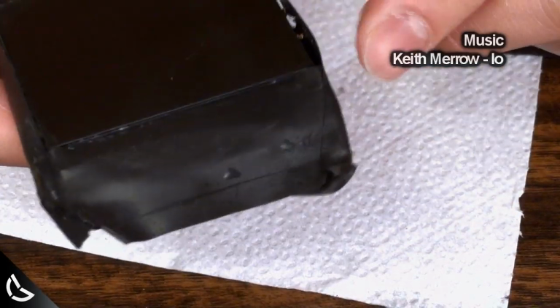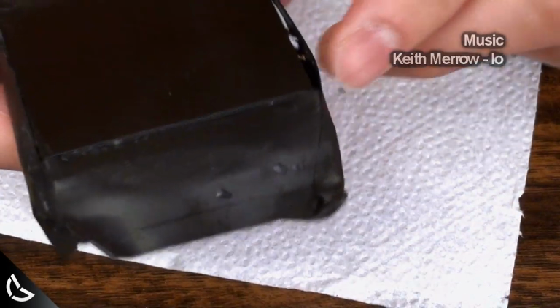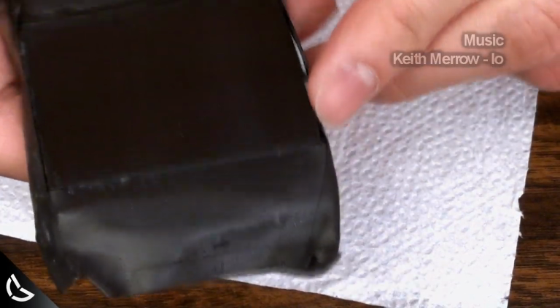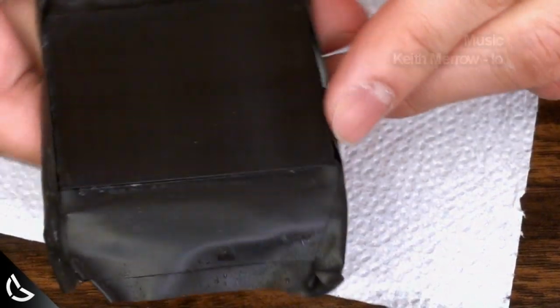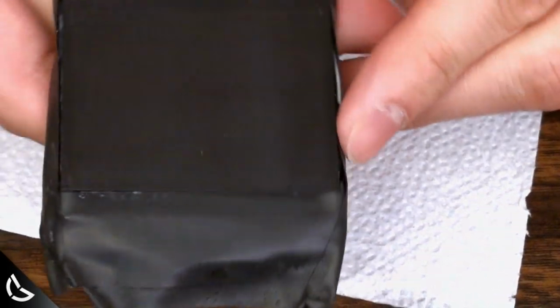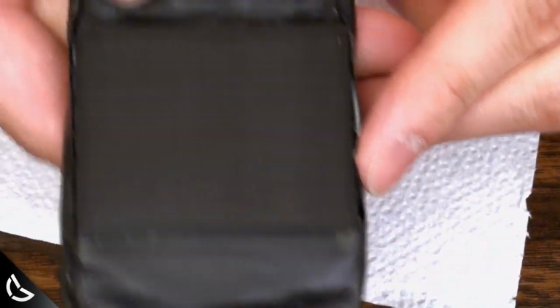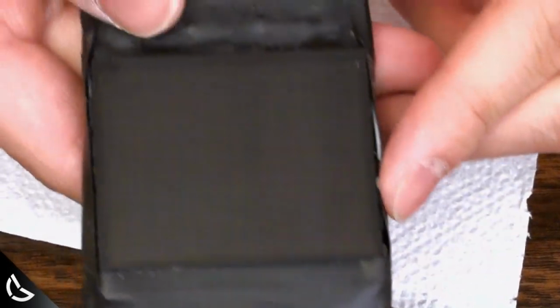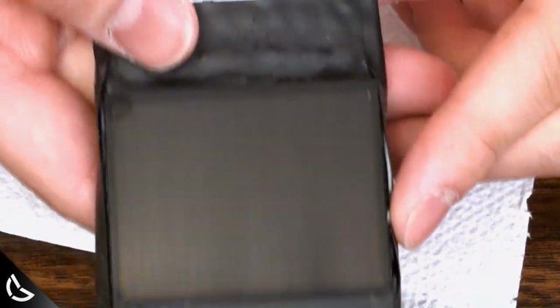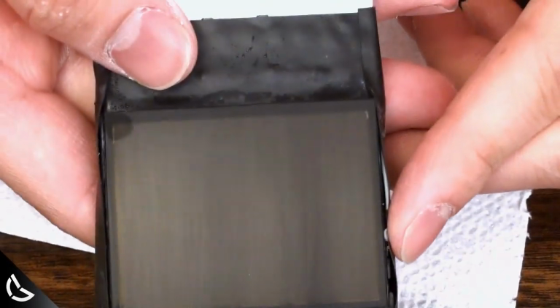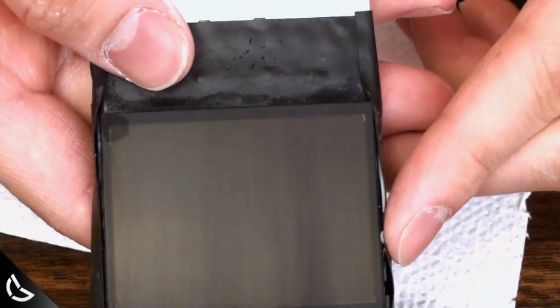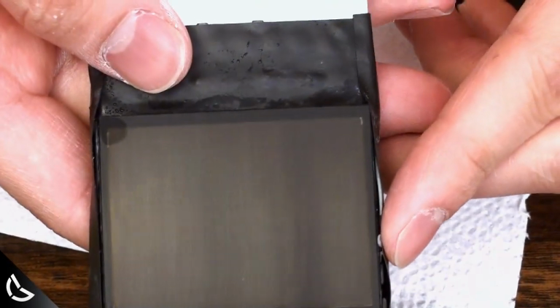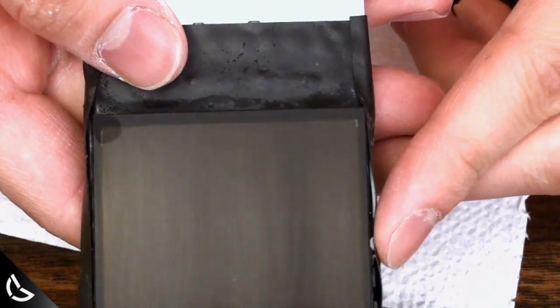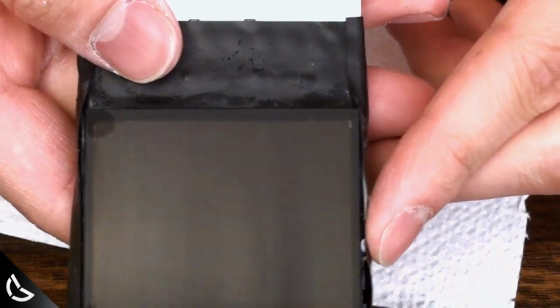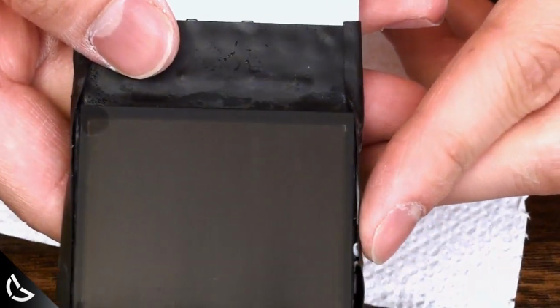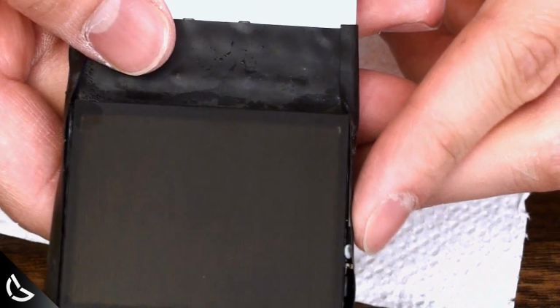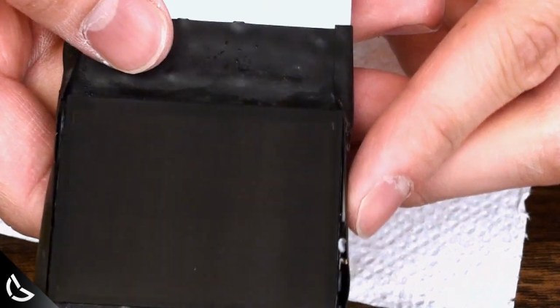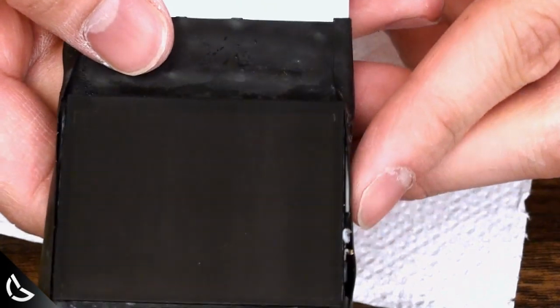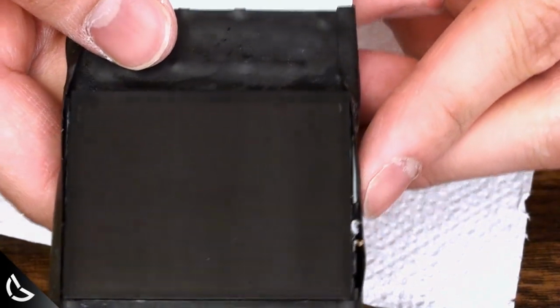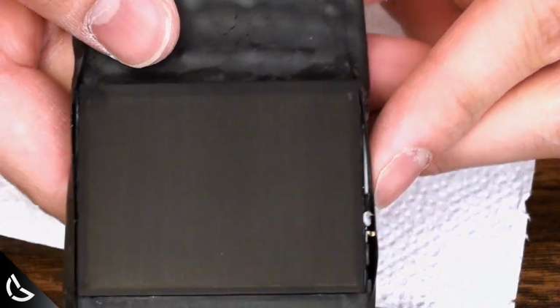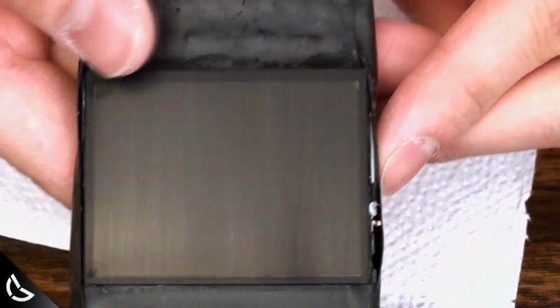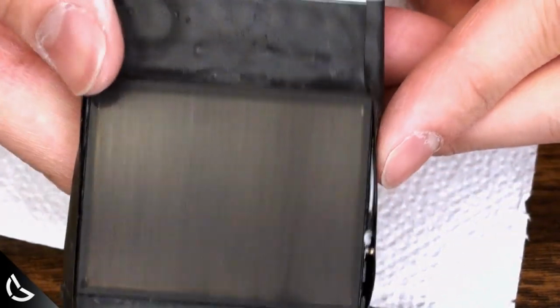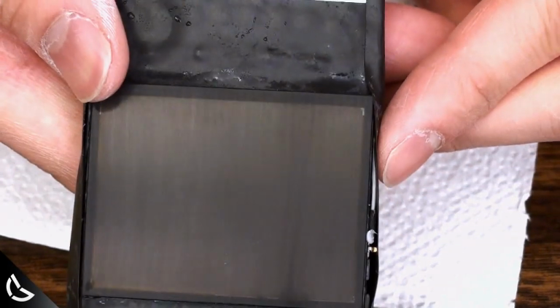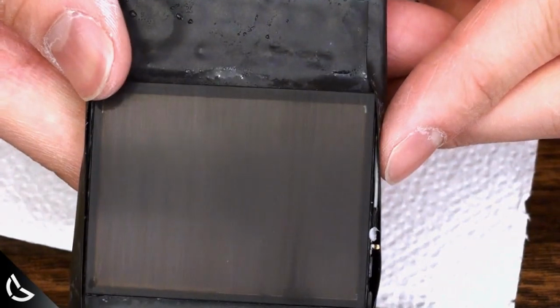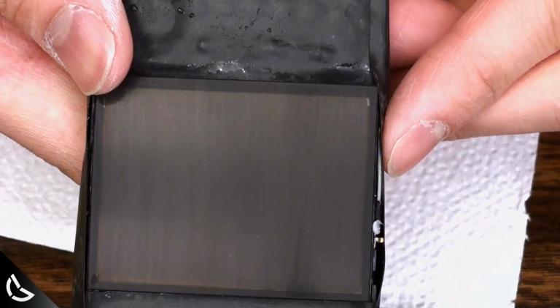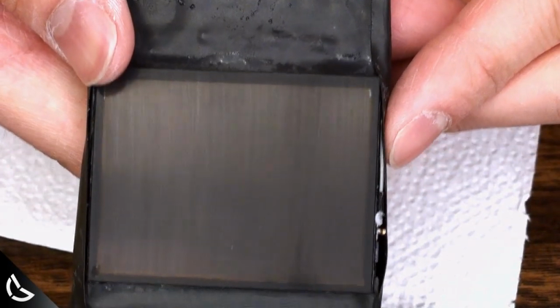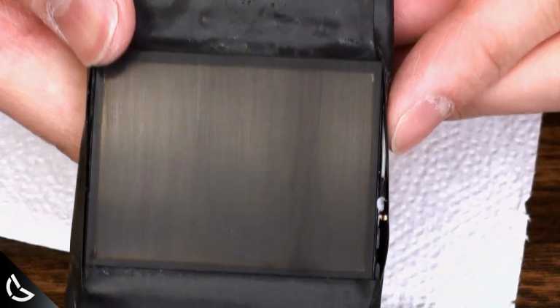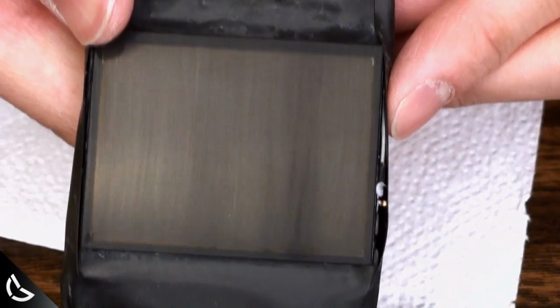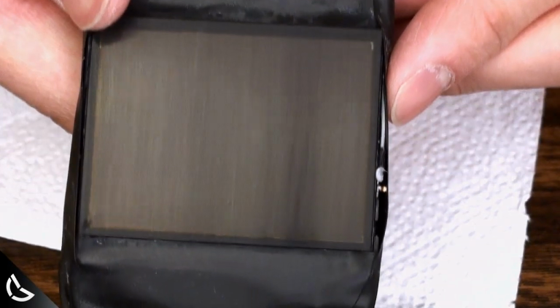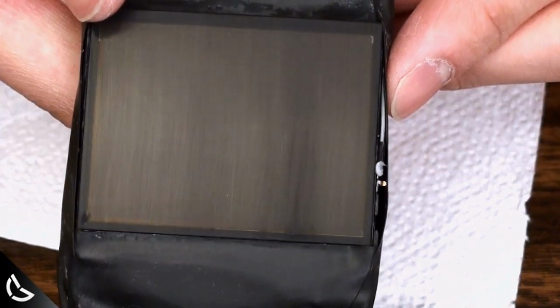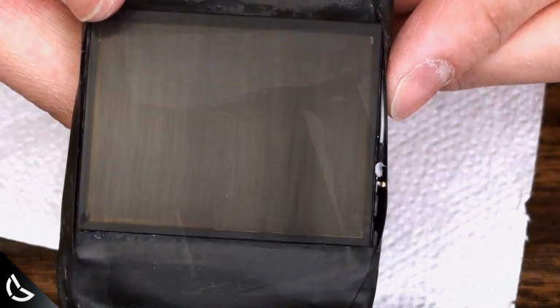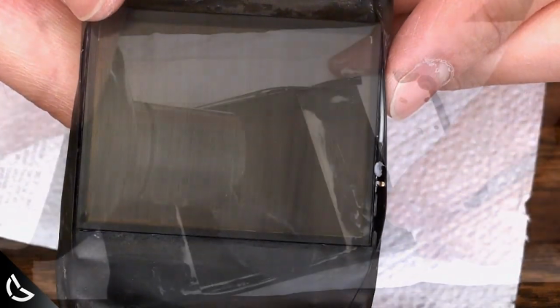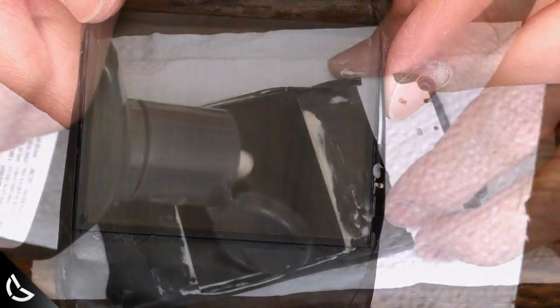Now the scratches look very fine. Don't freak out and say, oh my god, my screen looks hideous. We're not finished yet.